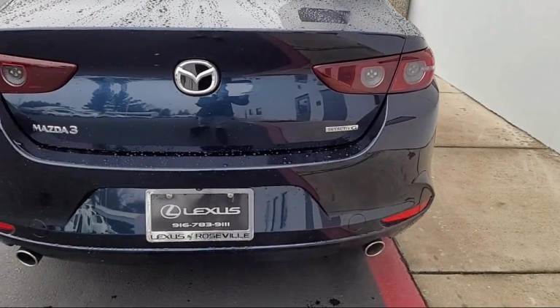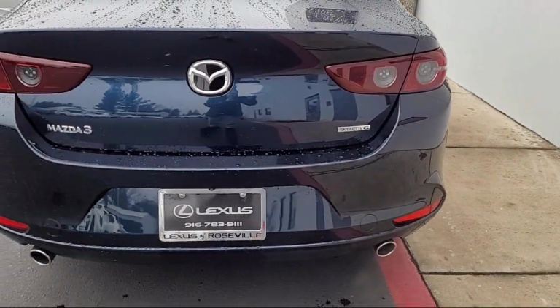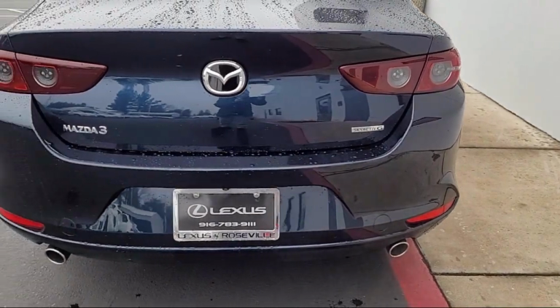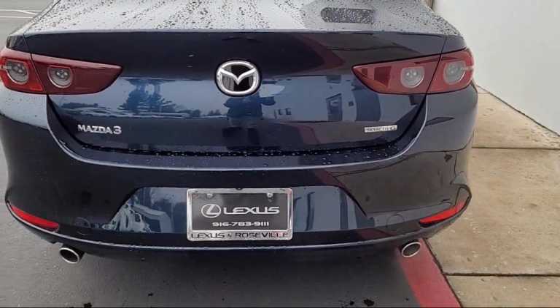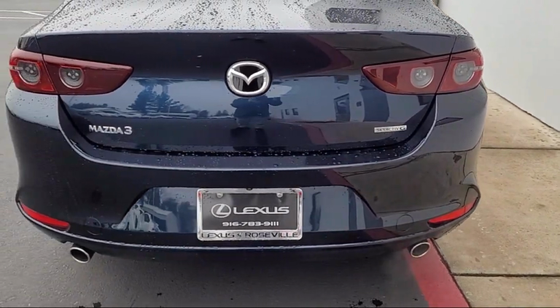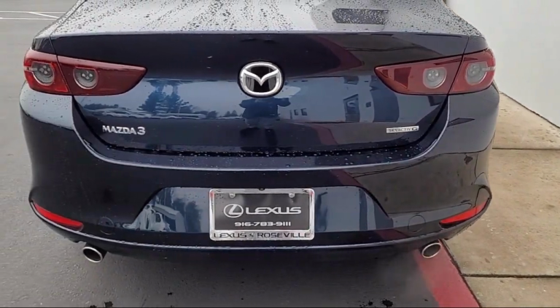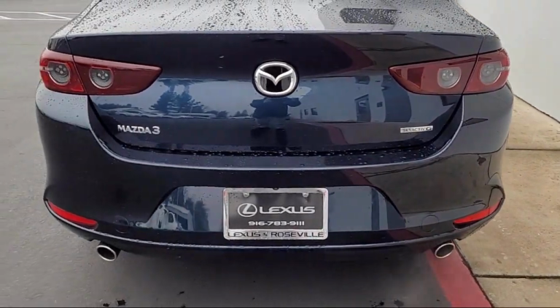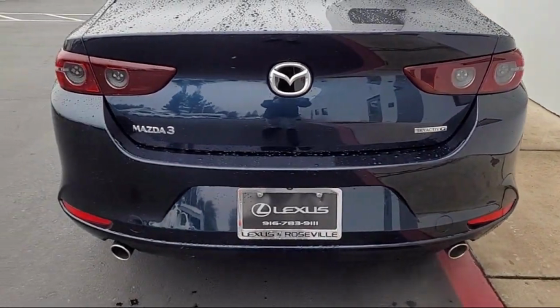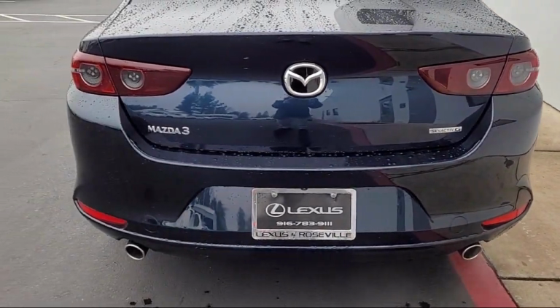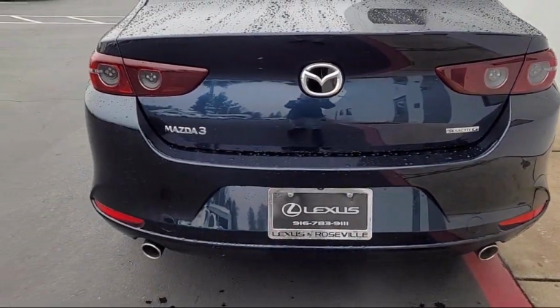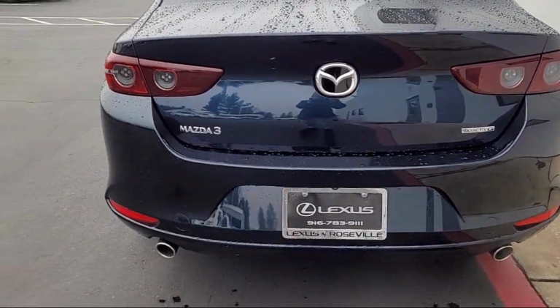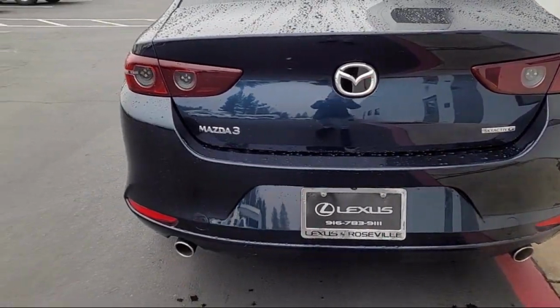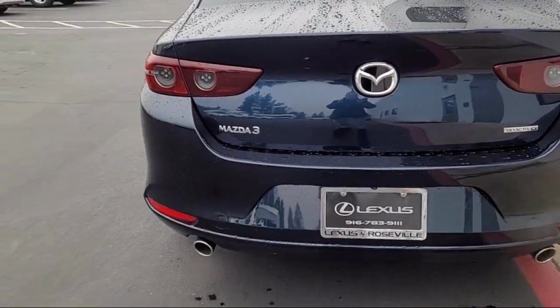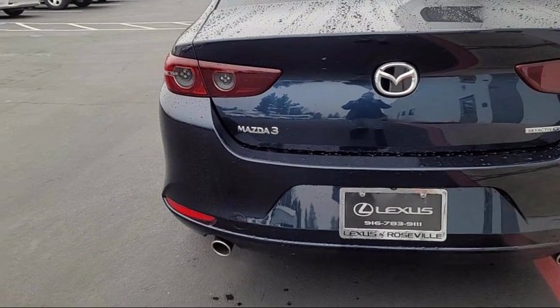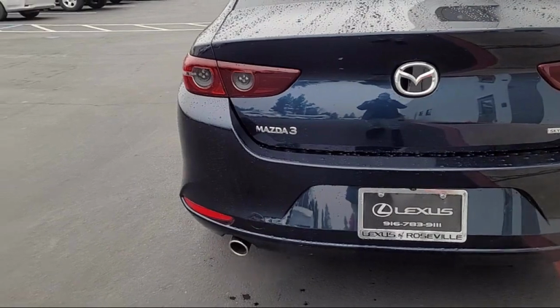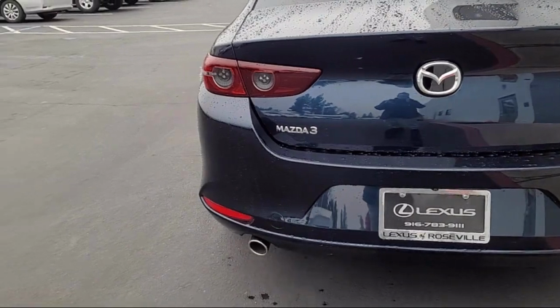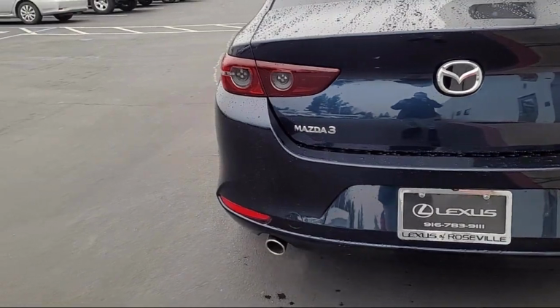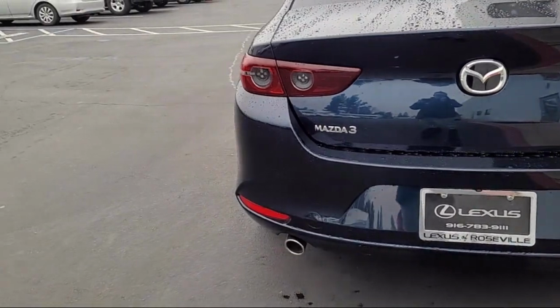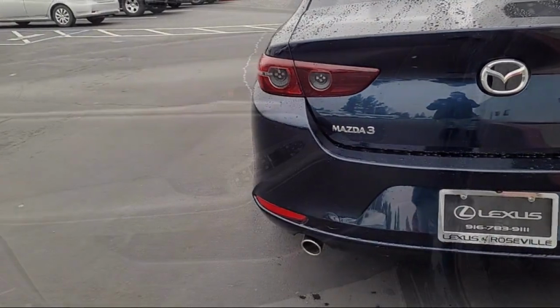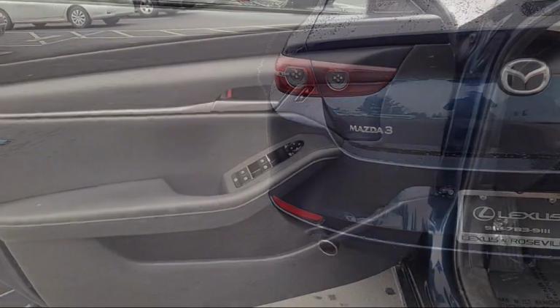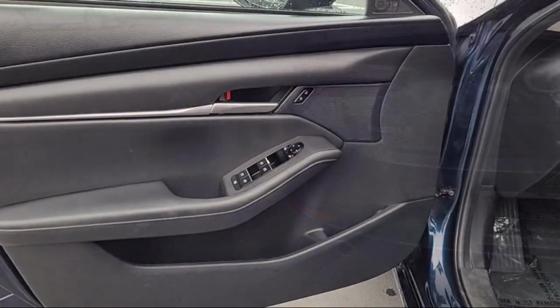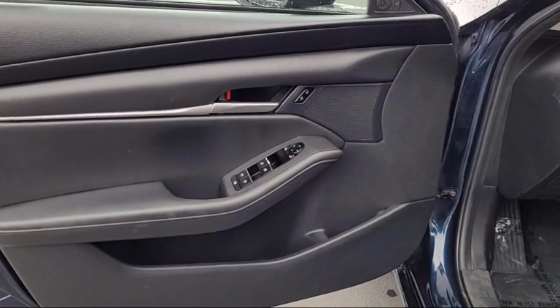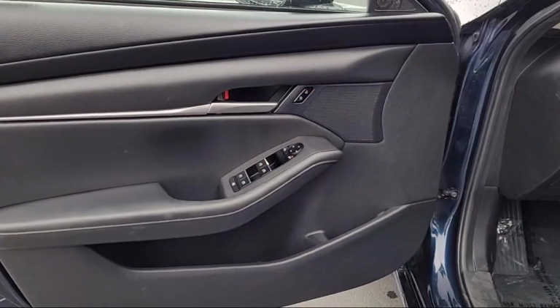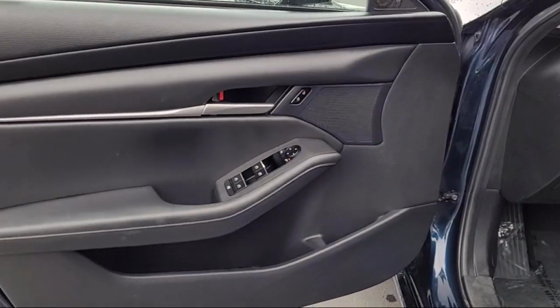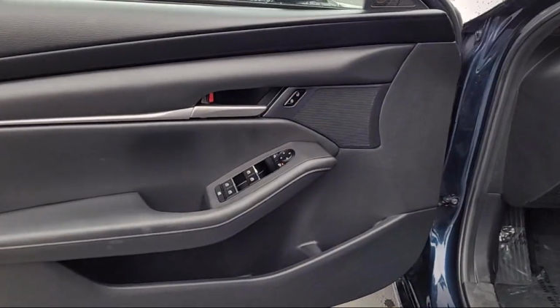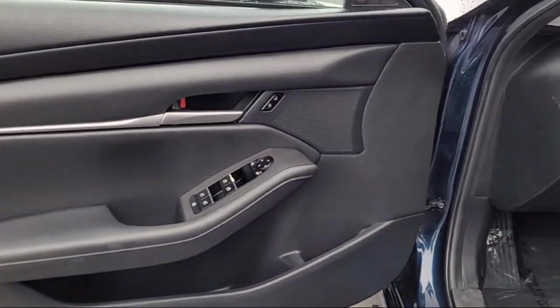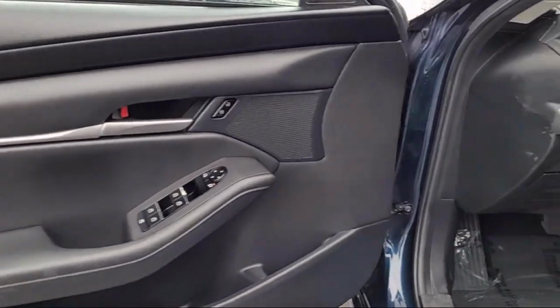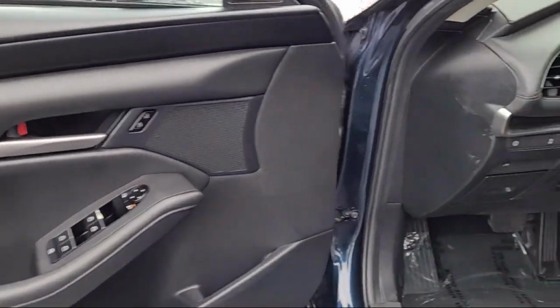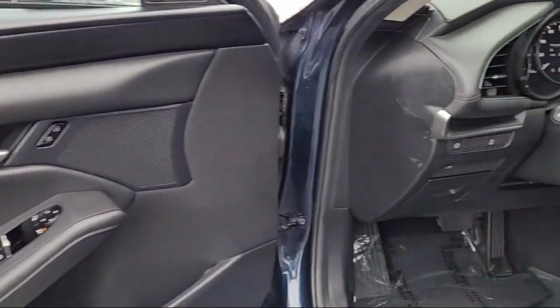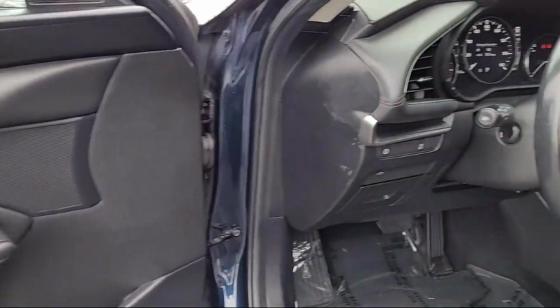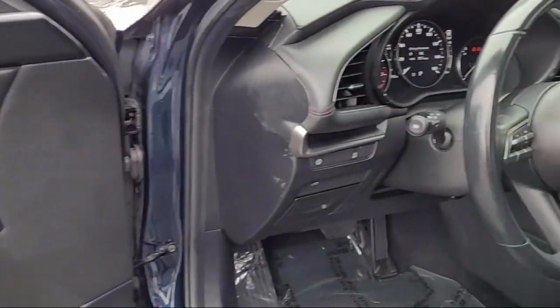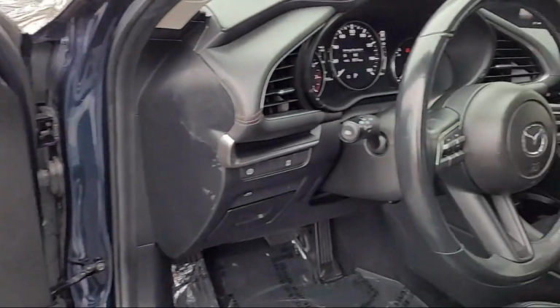Front side airbags, leatherette upholstery, and has less than 65,000 miles on the odometer.